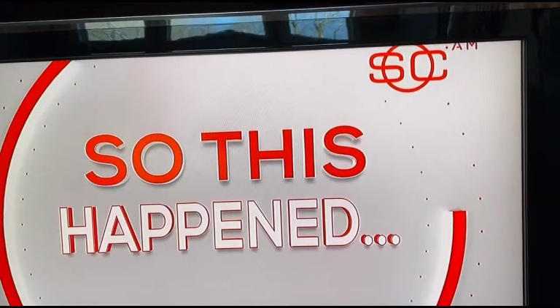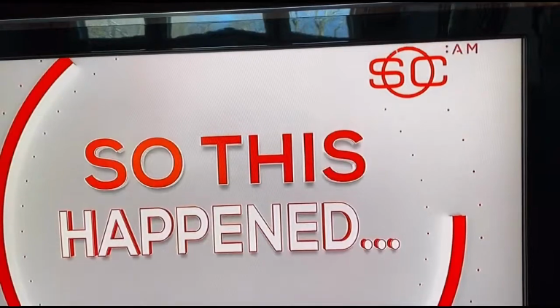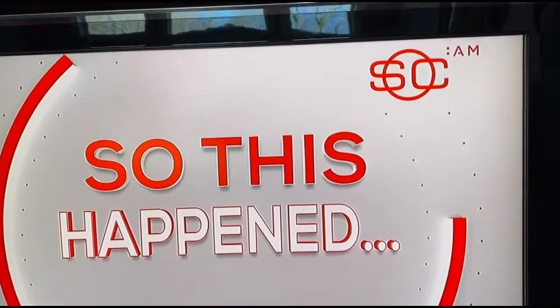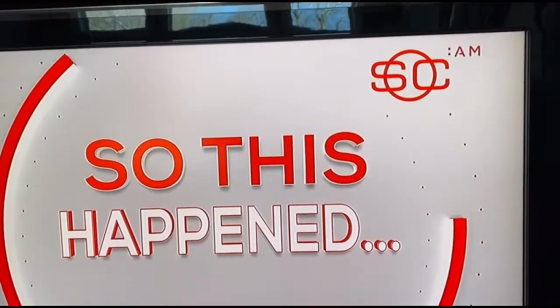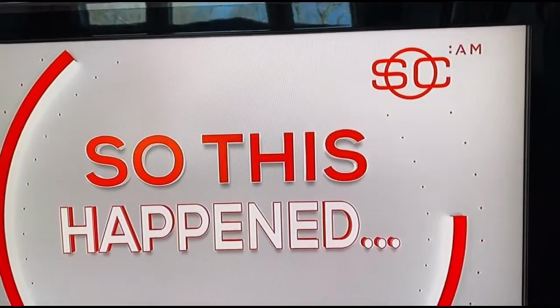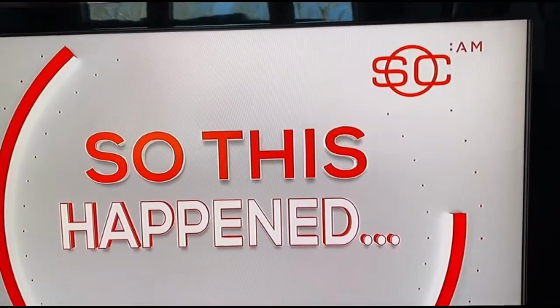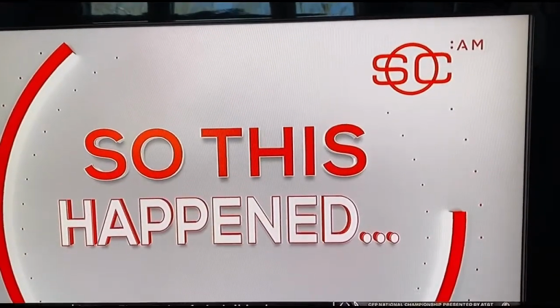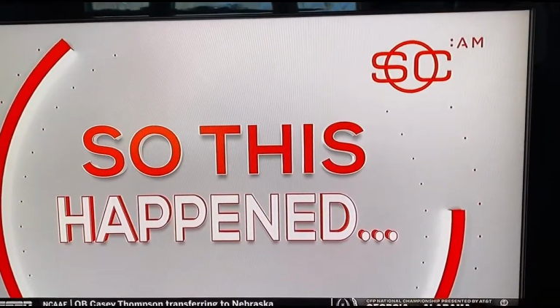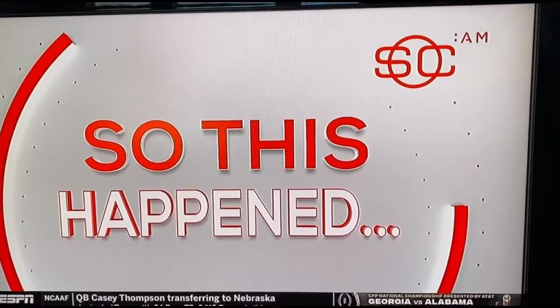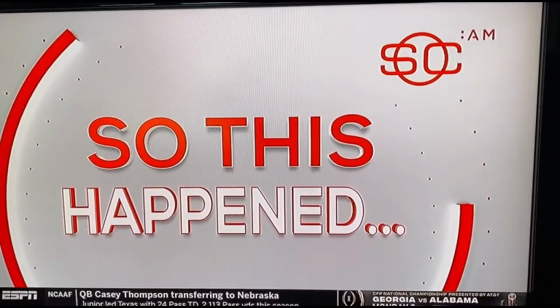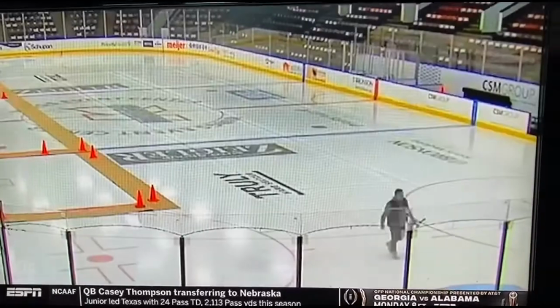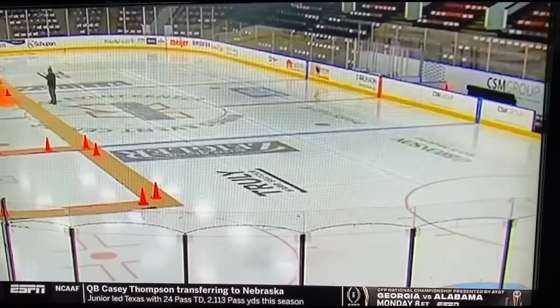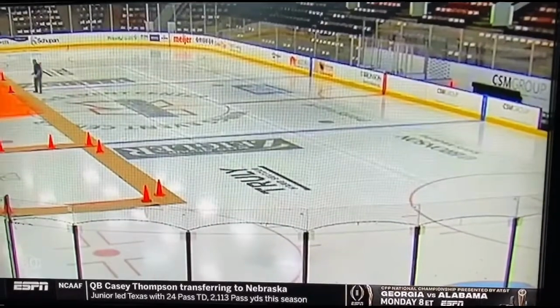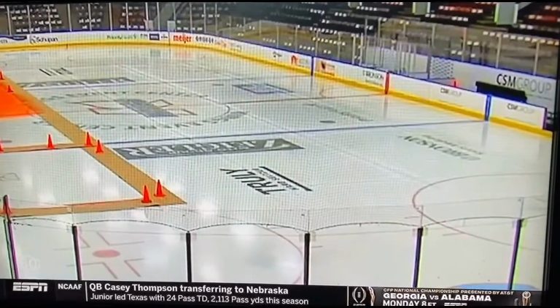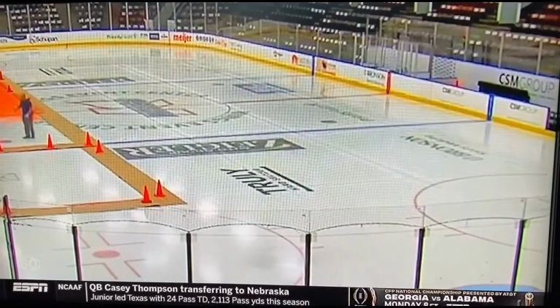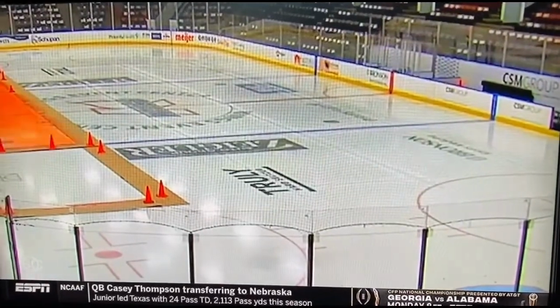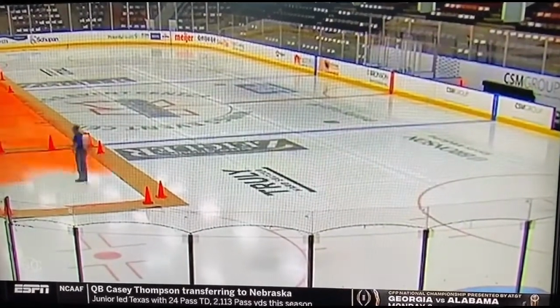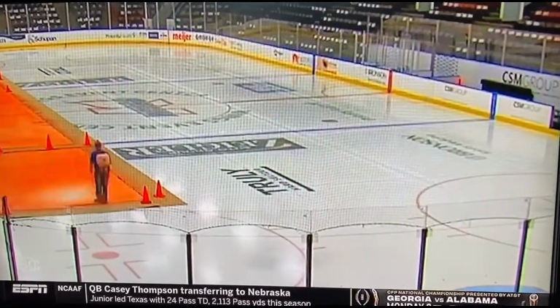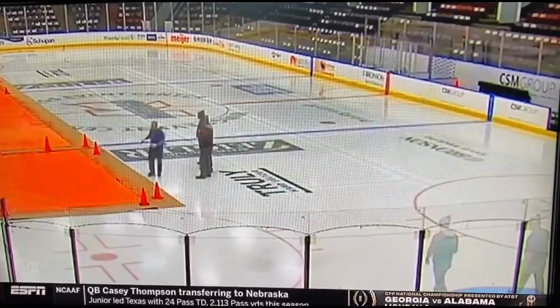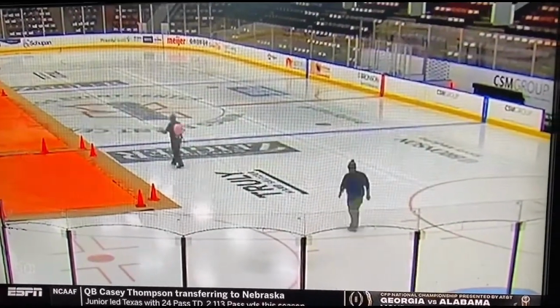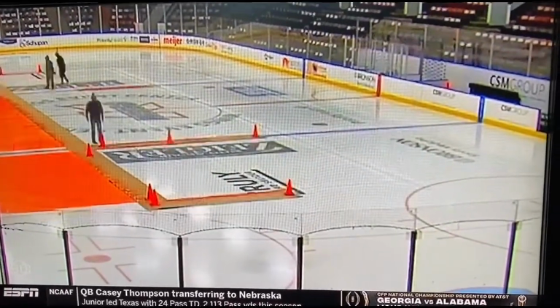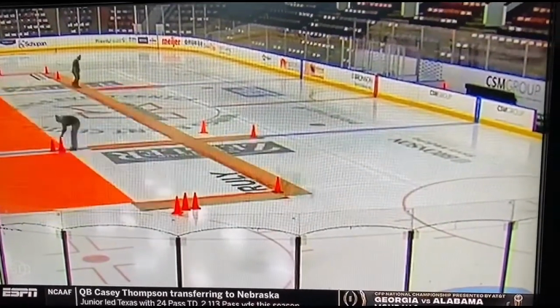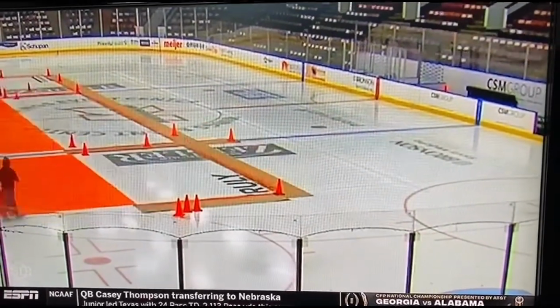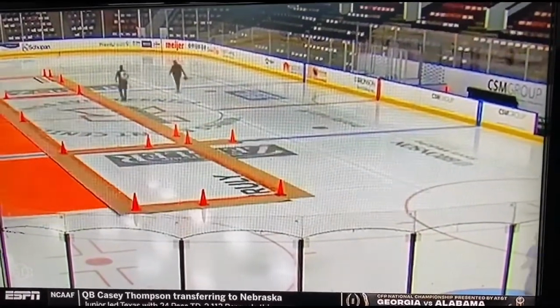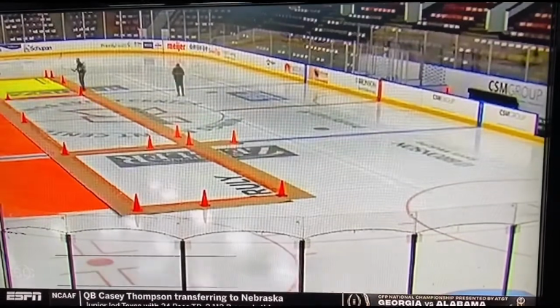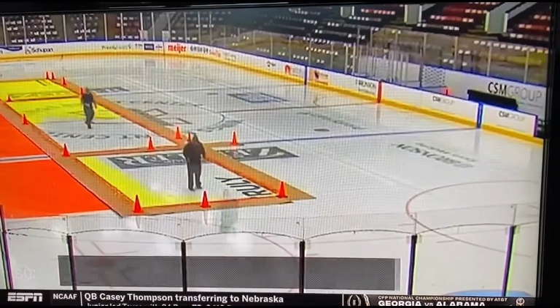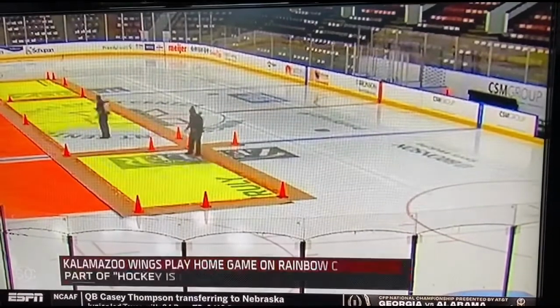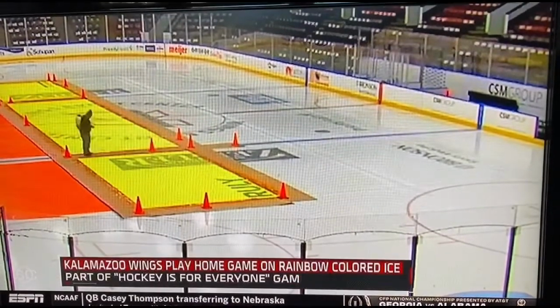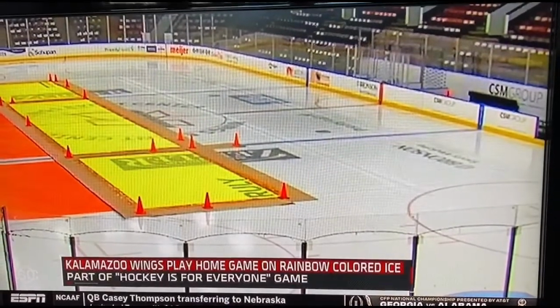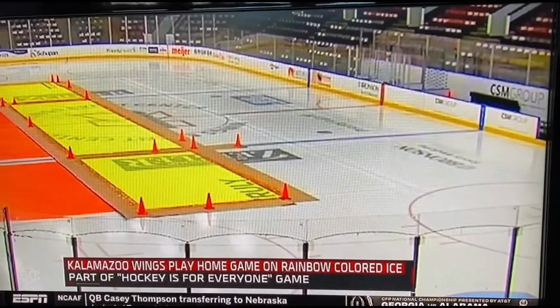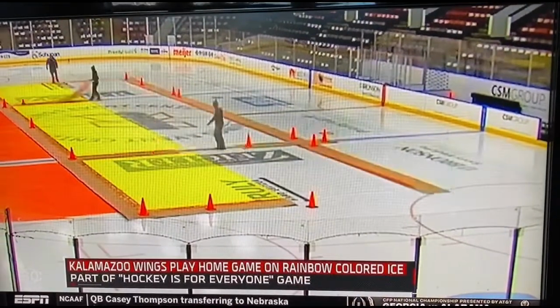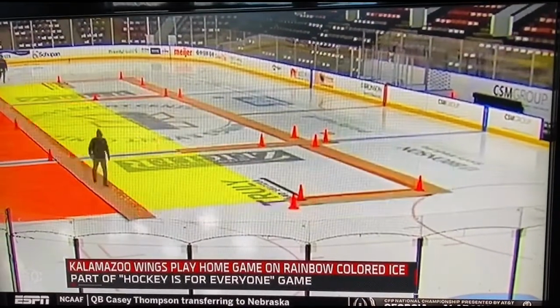It's the E-Sports Center, AM on a Saturday morning. So this happened. I did not realize you could do this with ice, although it makes a lot of sense.